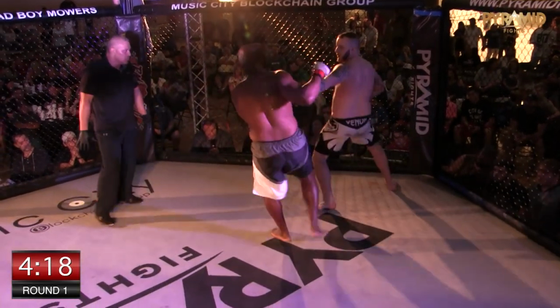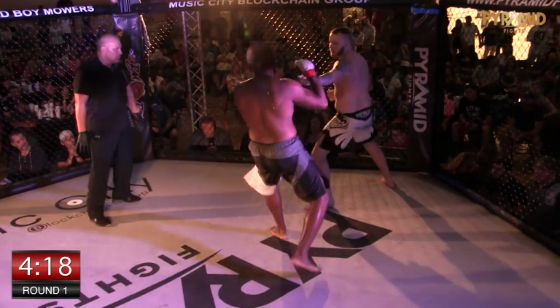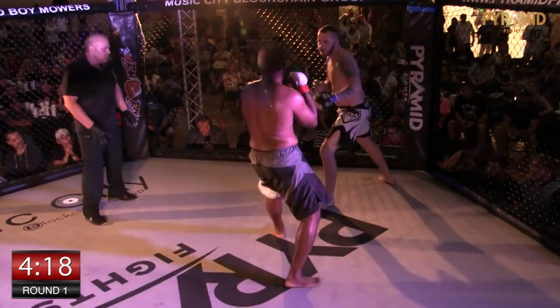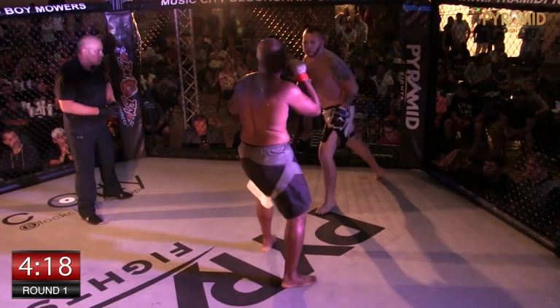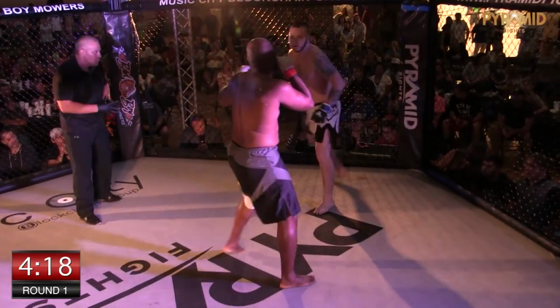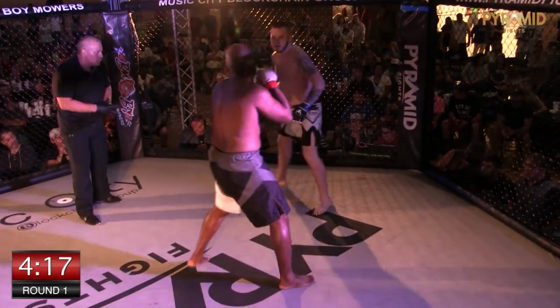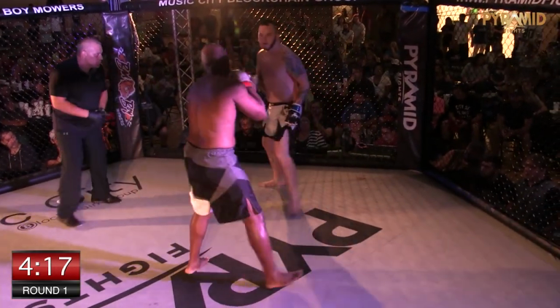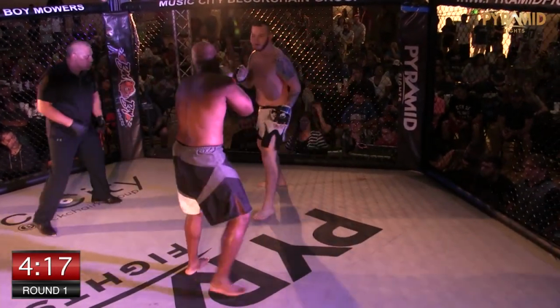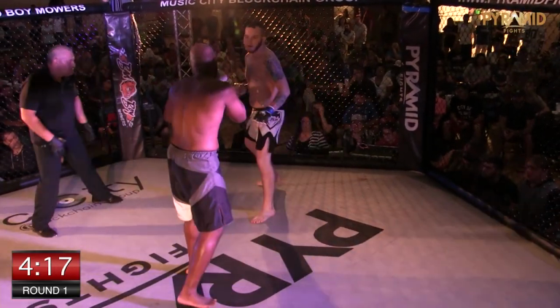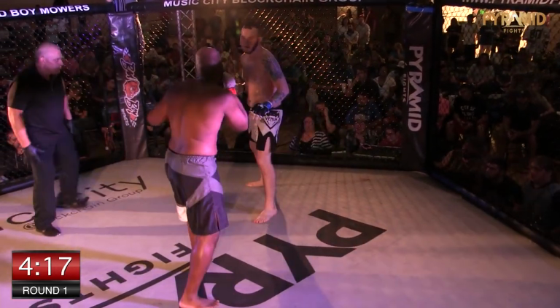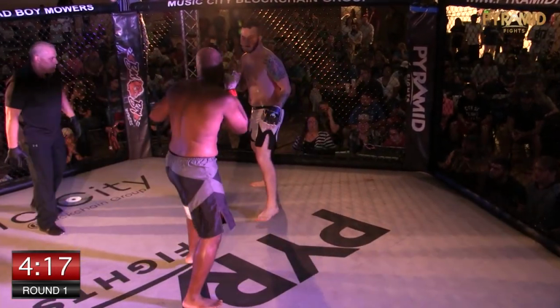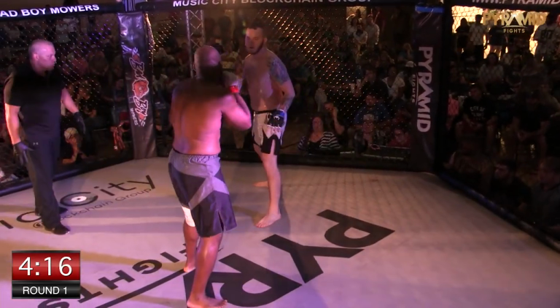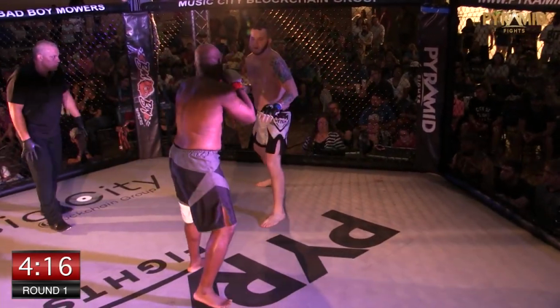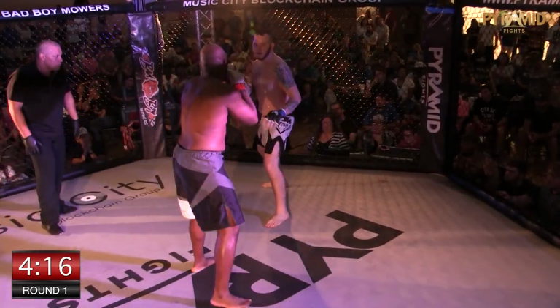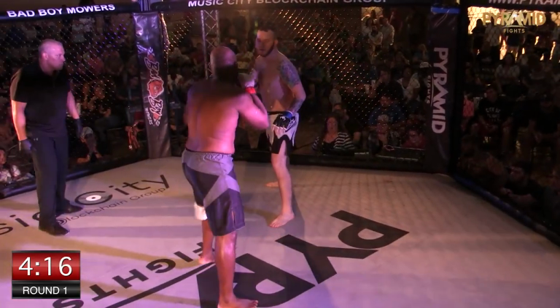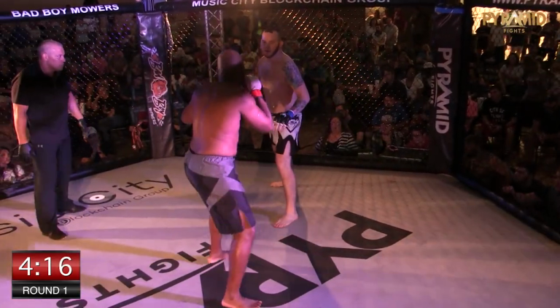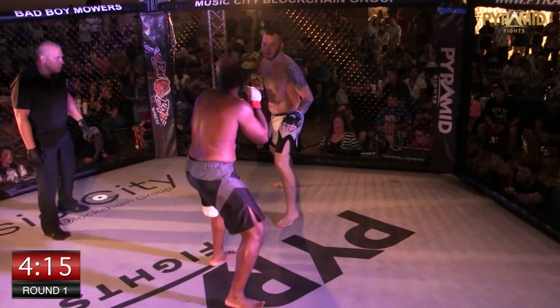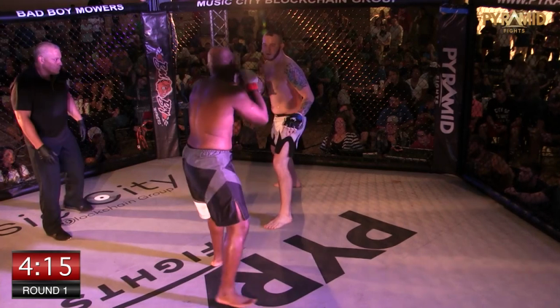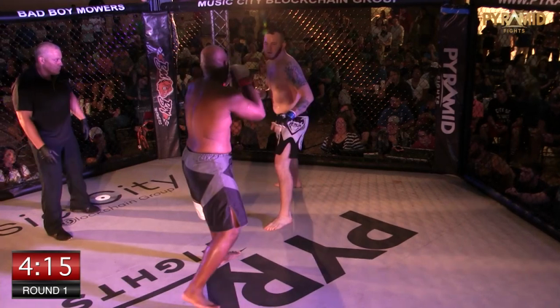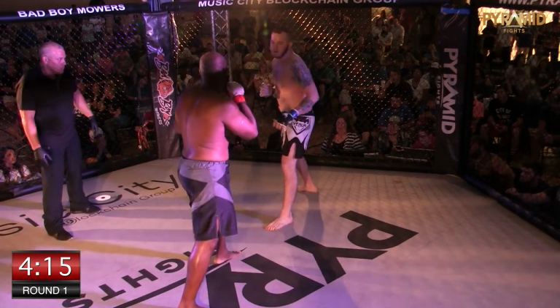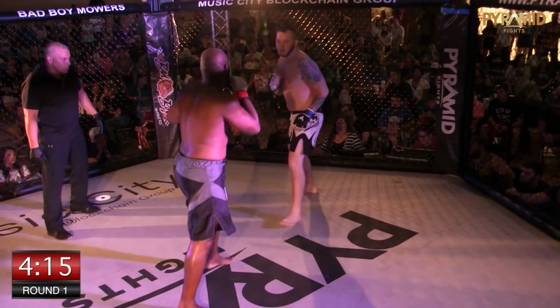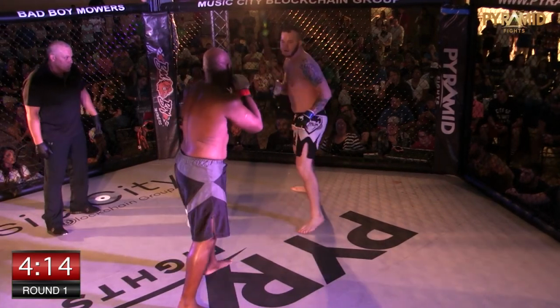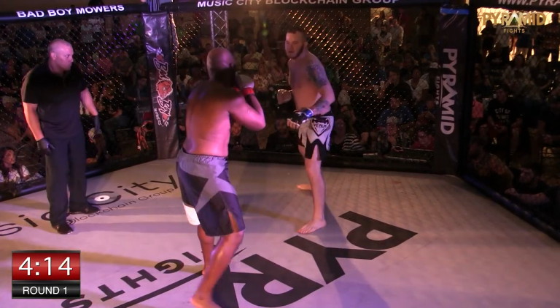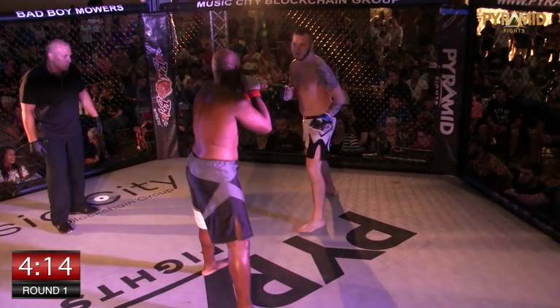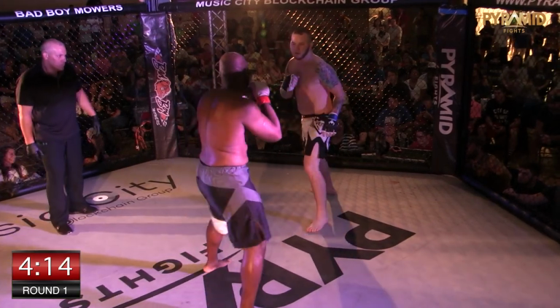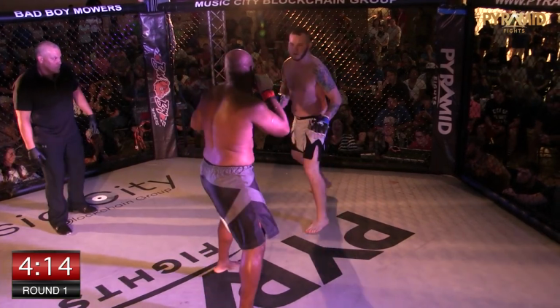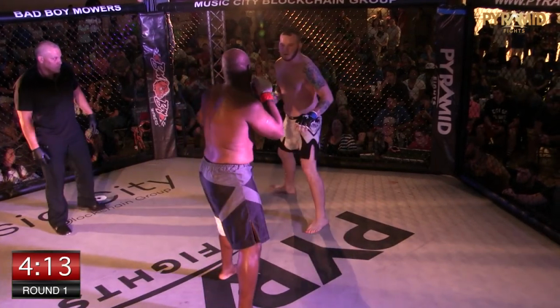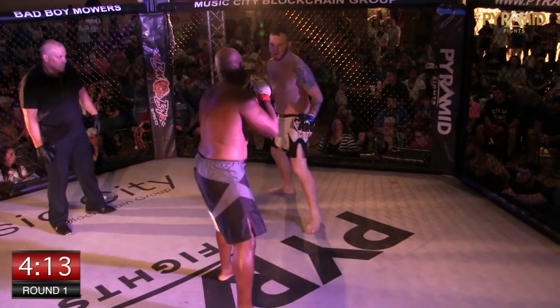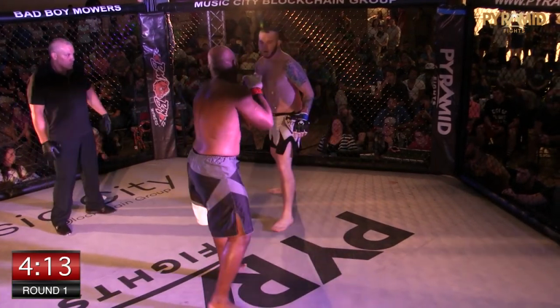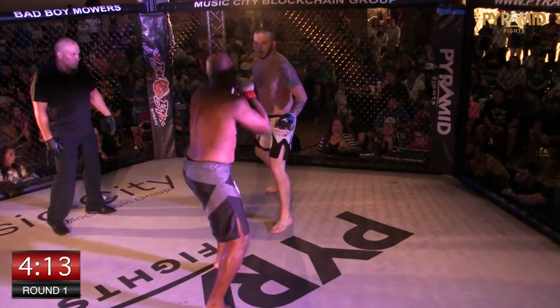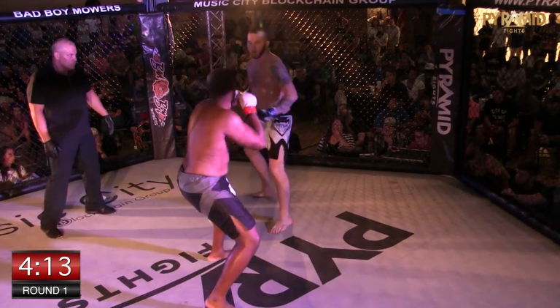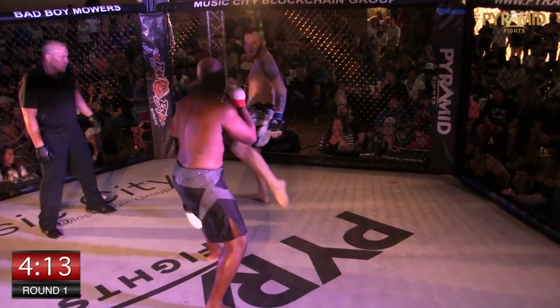Both guys showing respect. Nice leg kick from LaMarcus. Listen, they come in at 205, but these guys ain't 205.